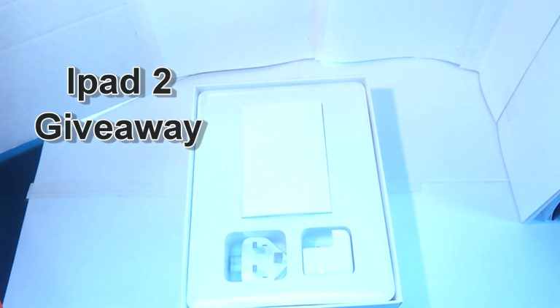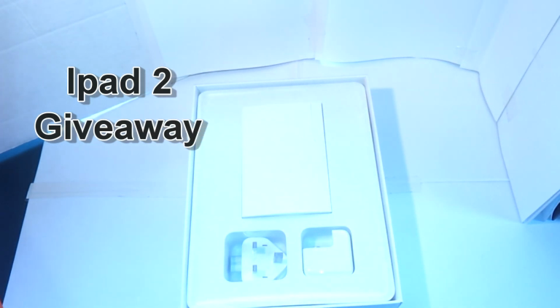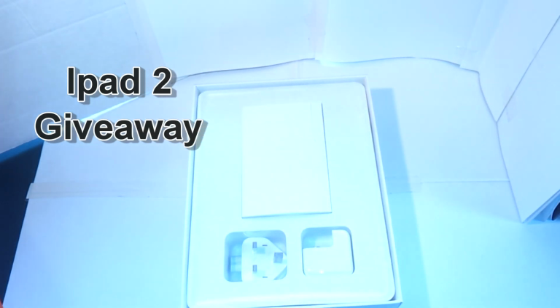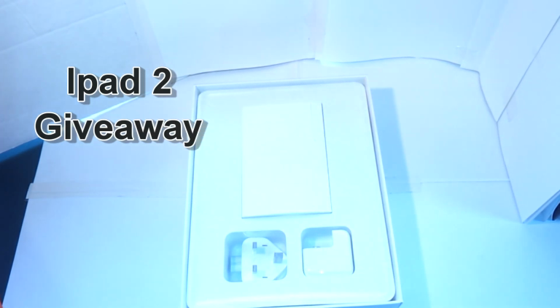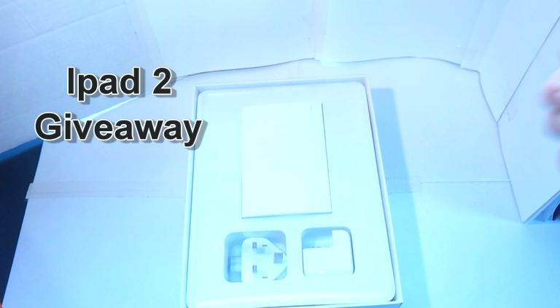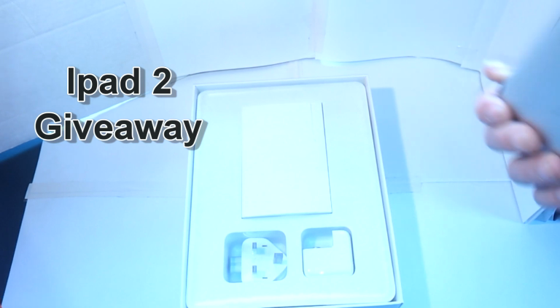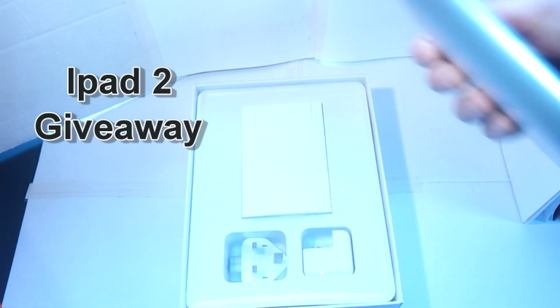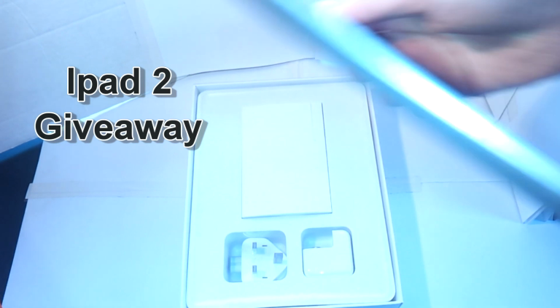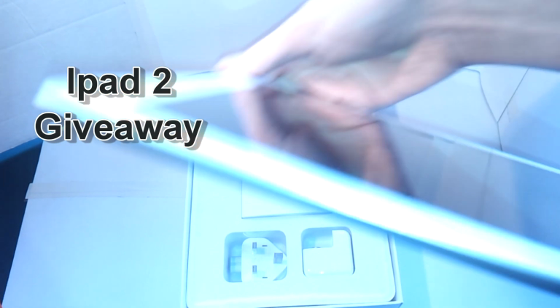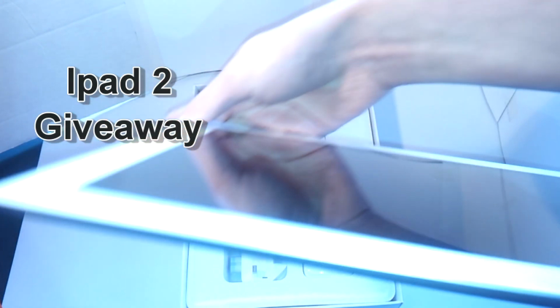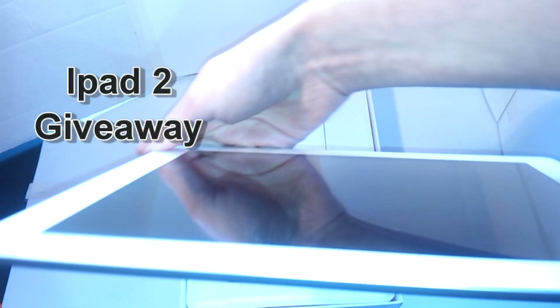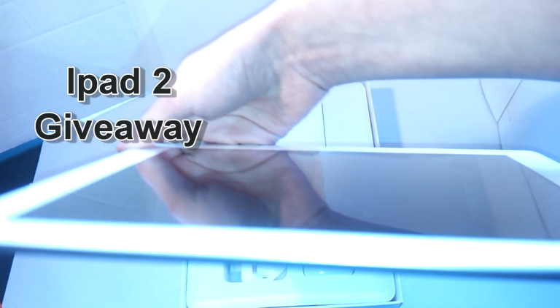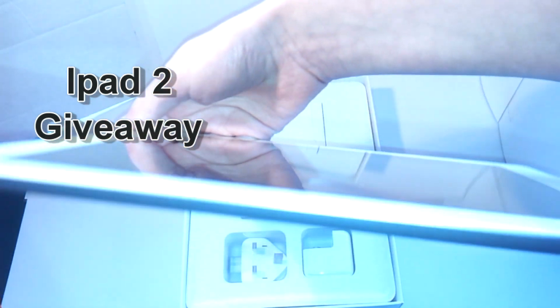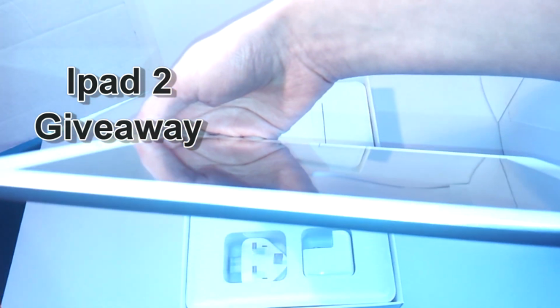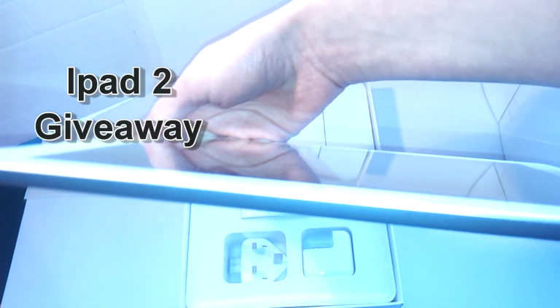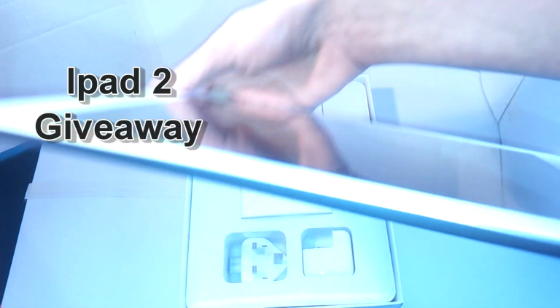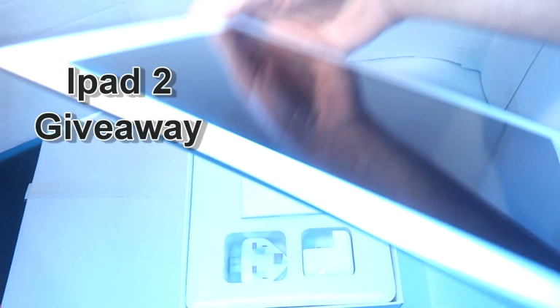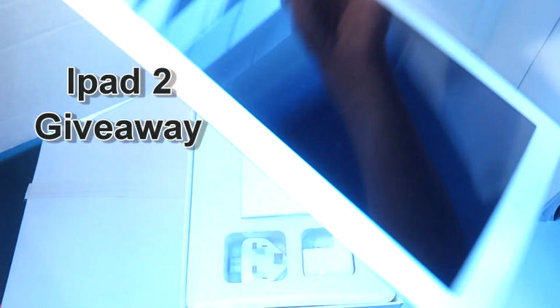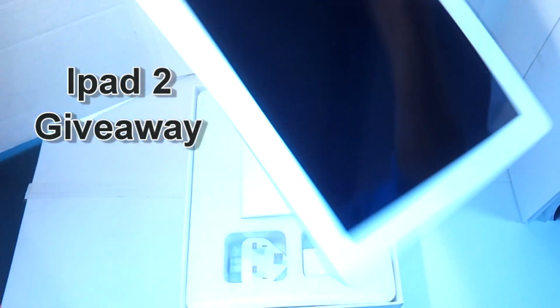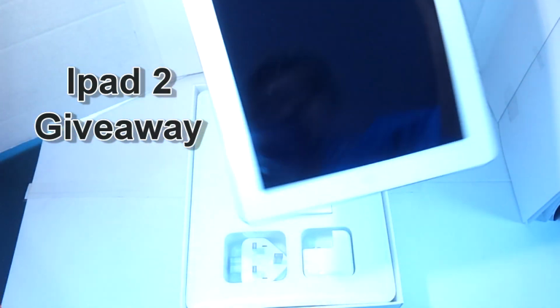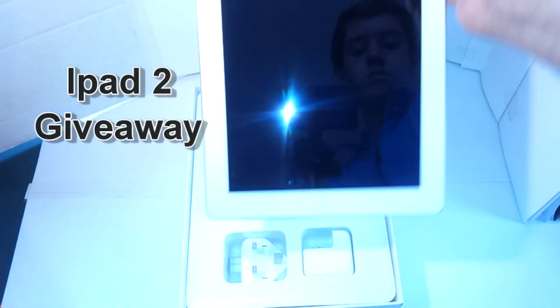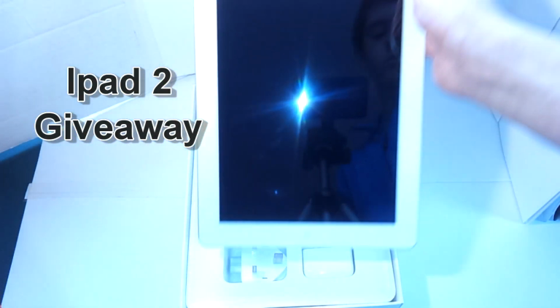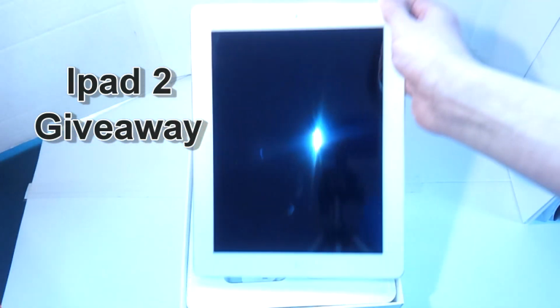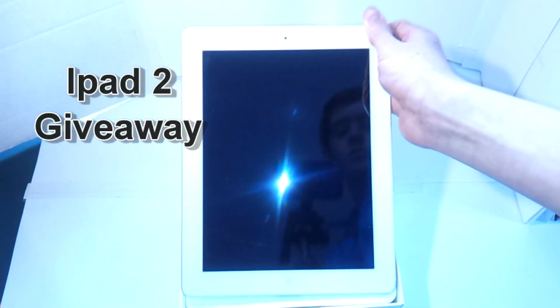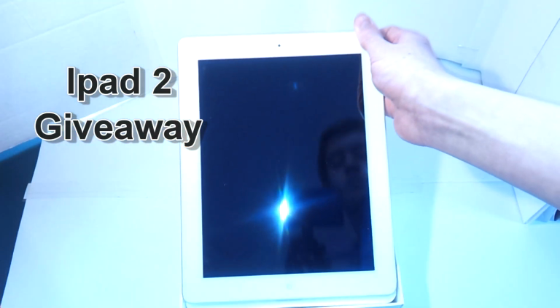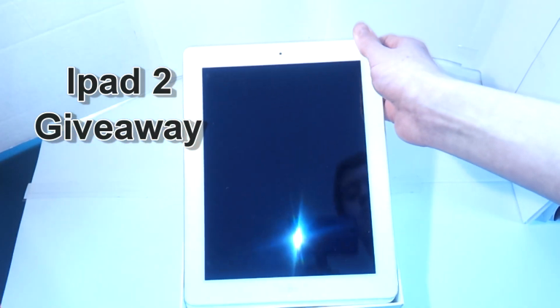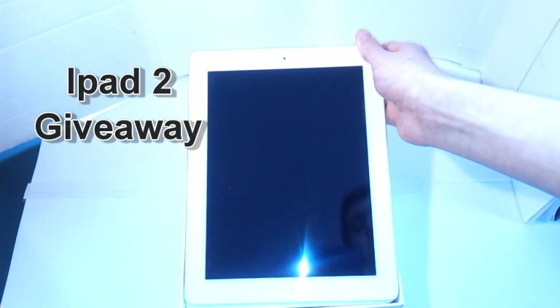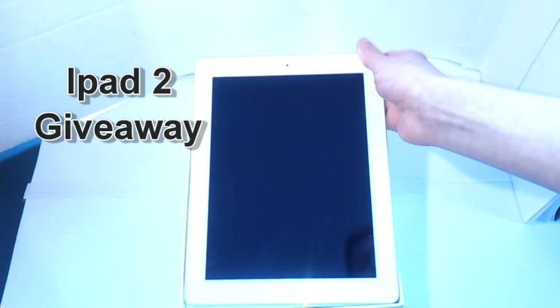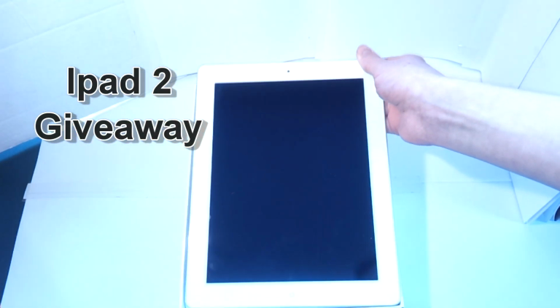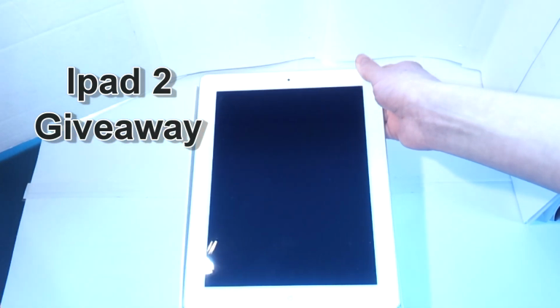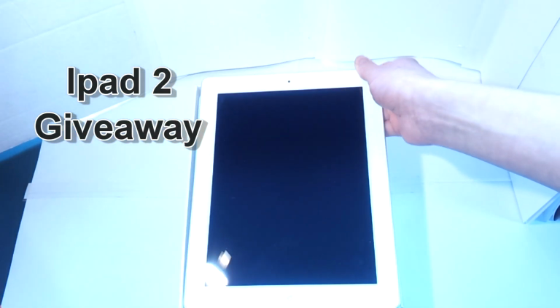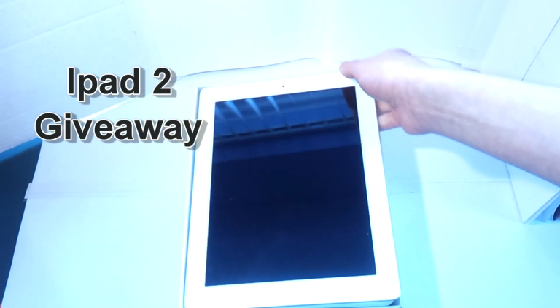That's literally it — you've got your information. It's the iPad 2, not the 3. I'm sorry guys, but that's all we could really do.